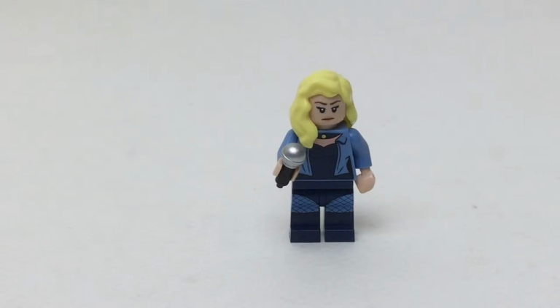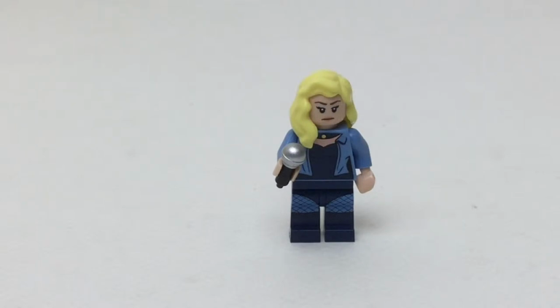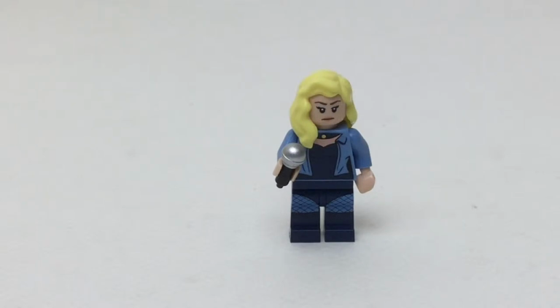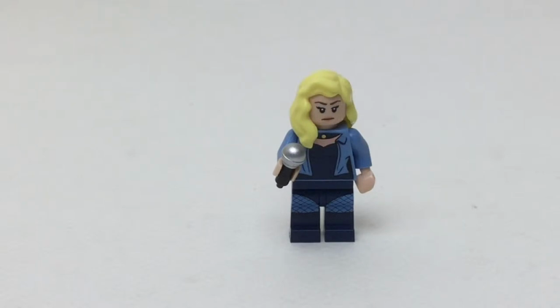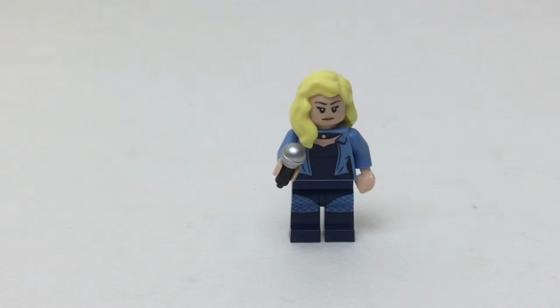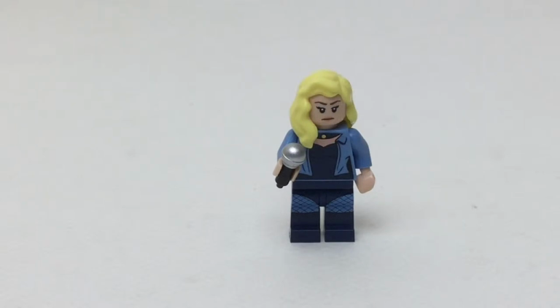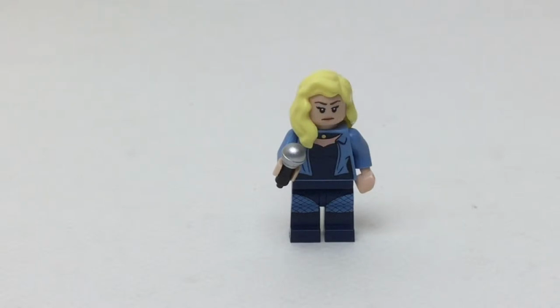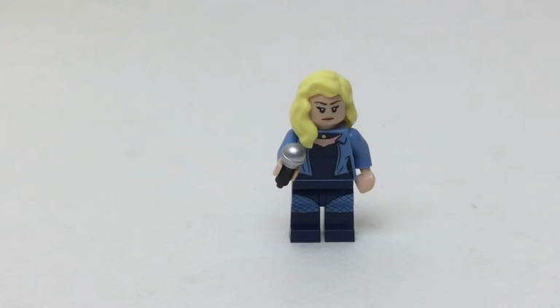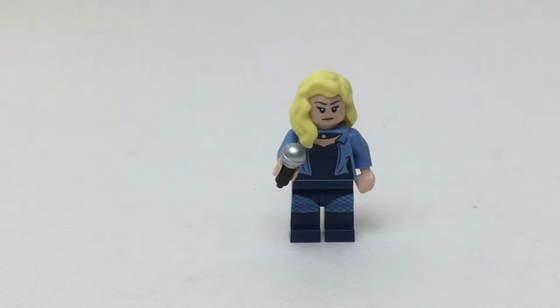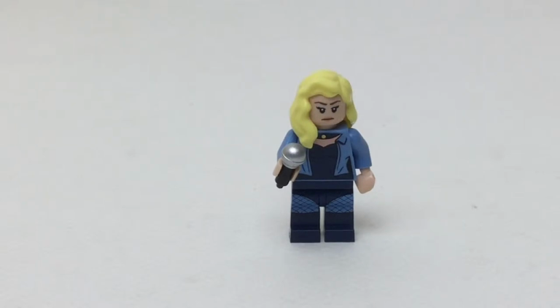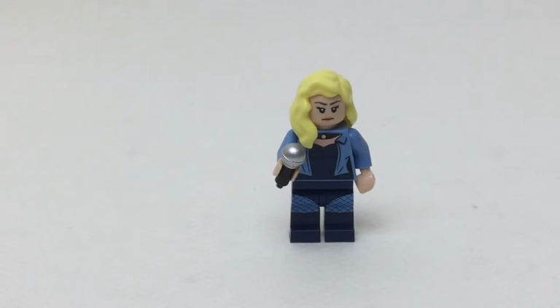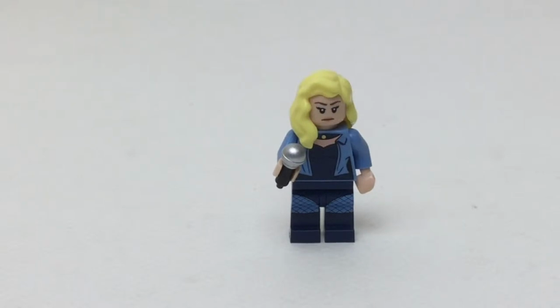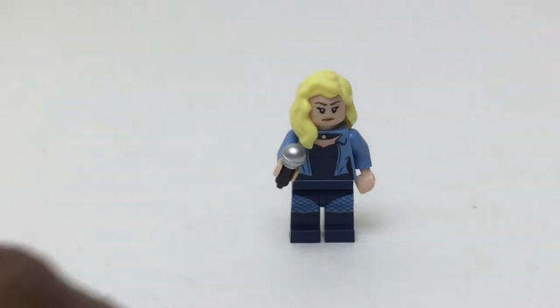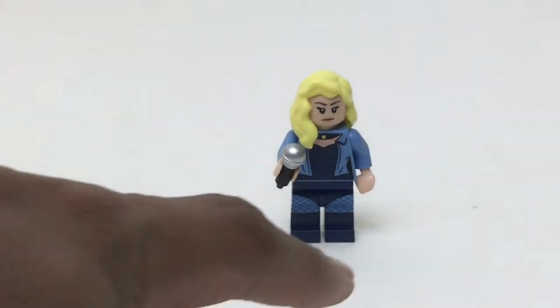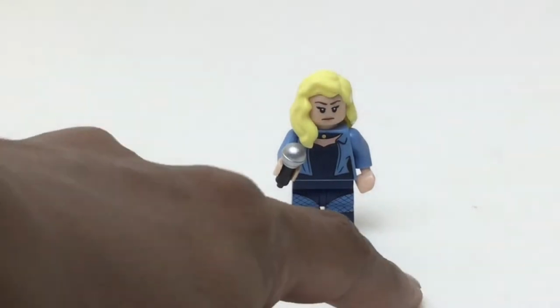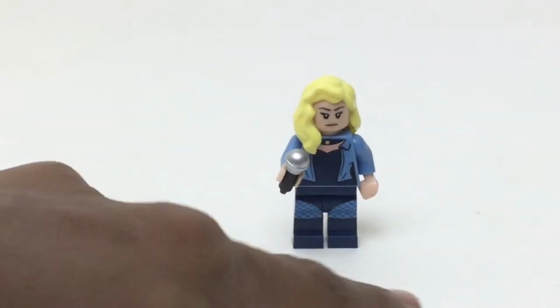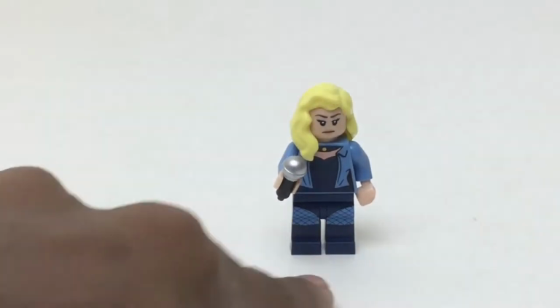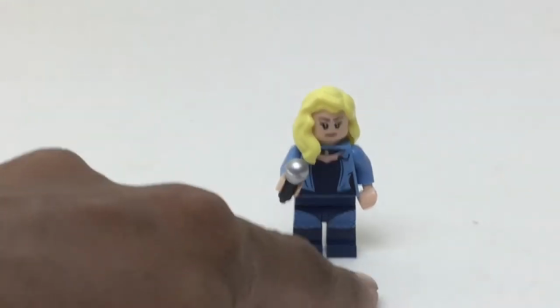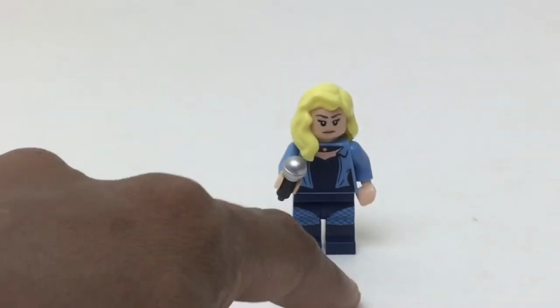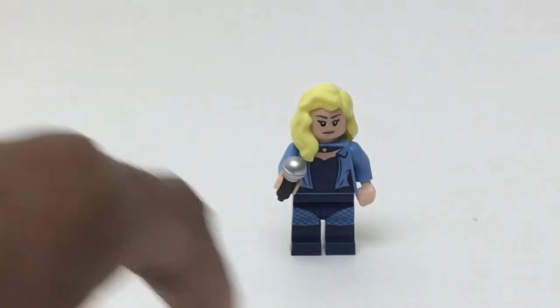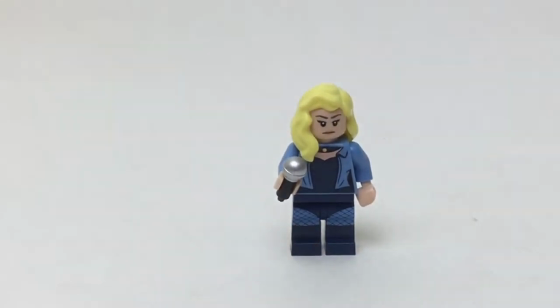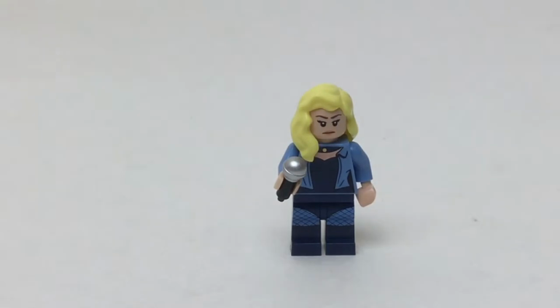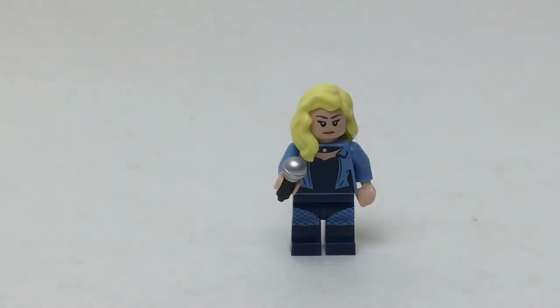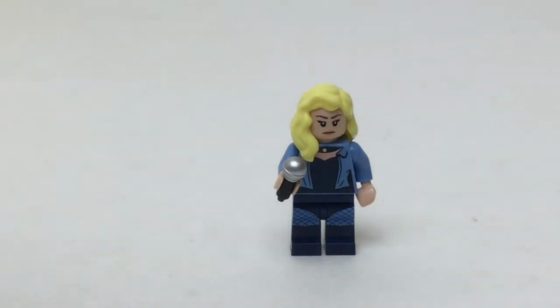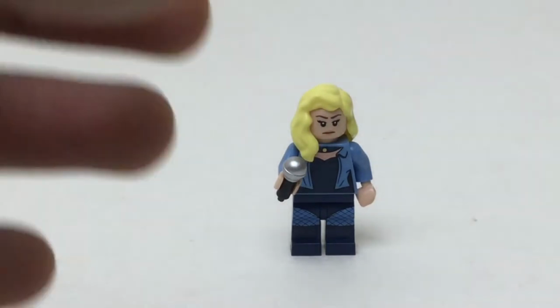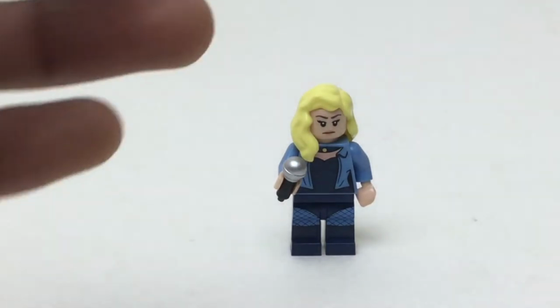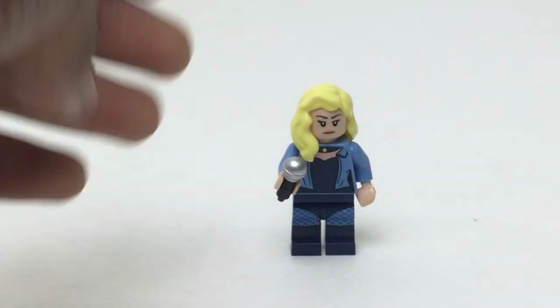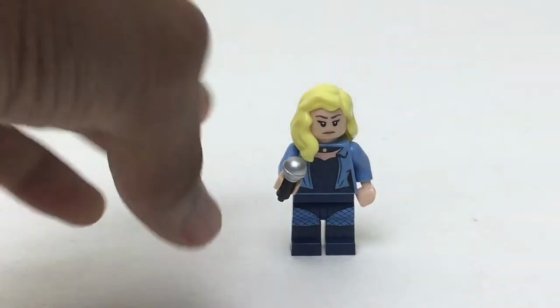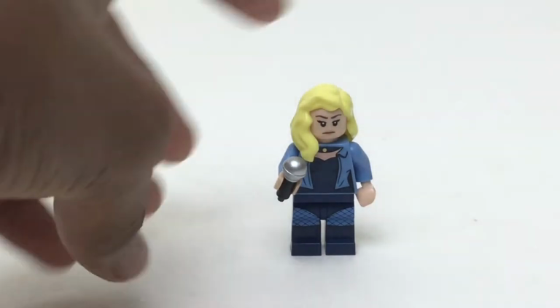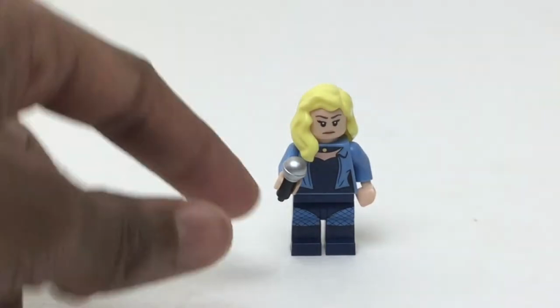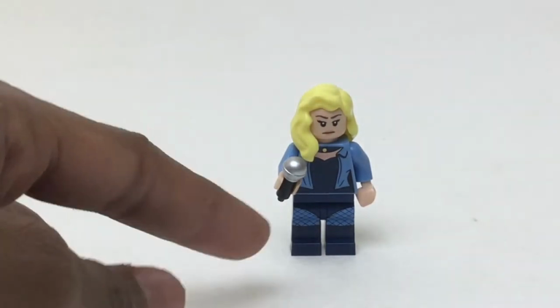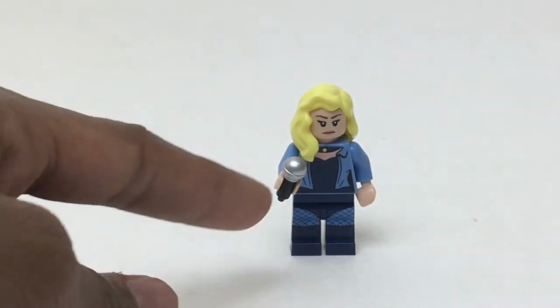She did come with a mini figure stand, which I have lost. It had the Batman logo printed on it. Sadly, I do not have that anyway.